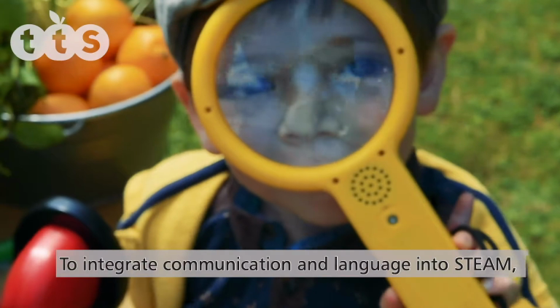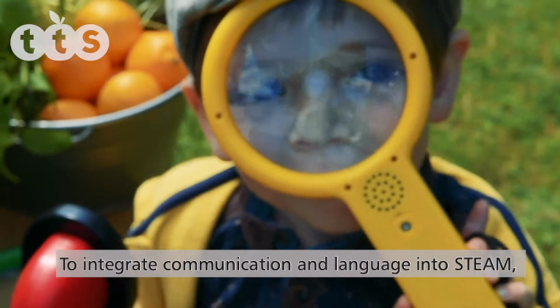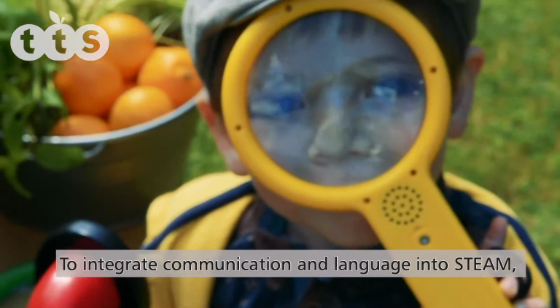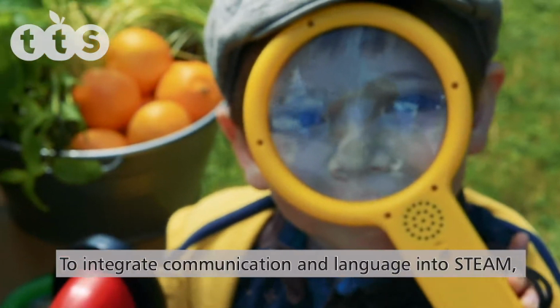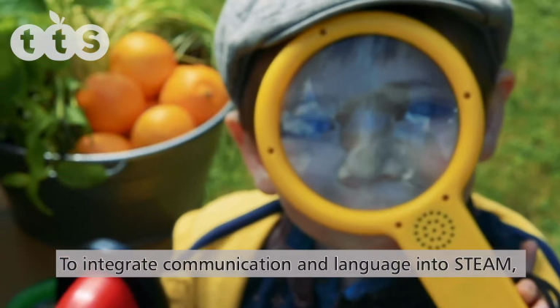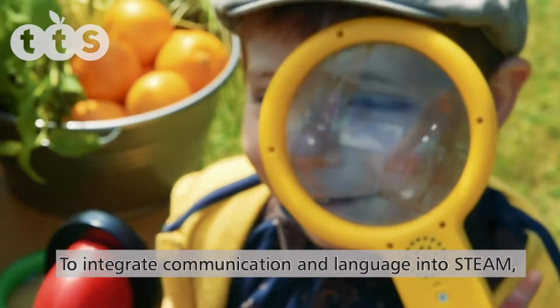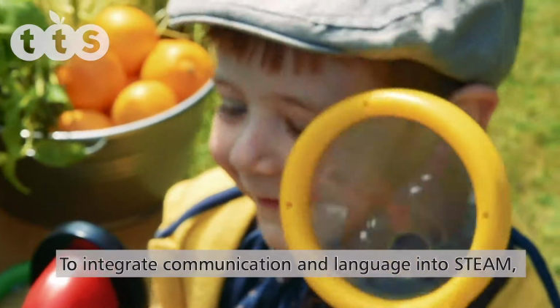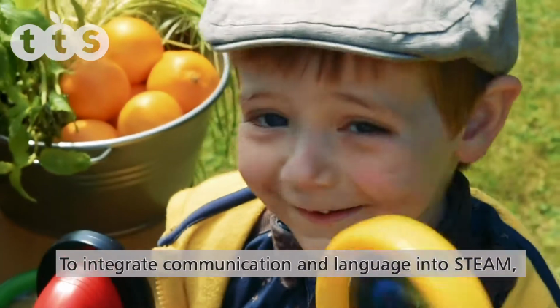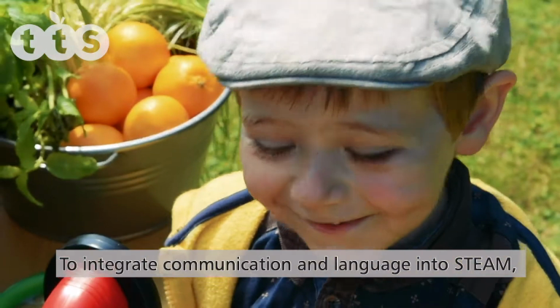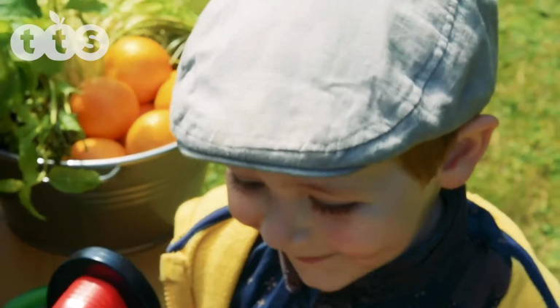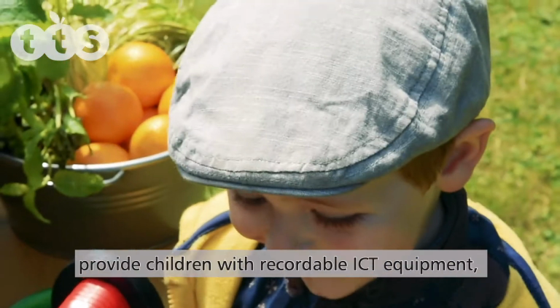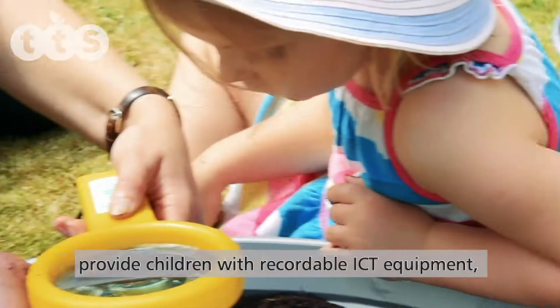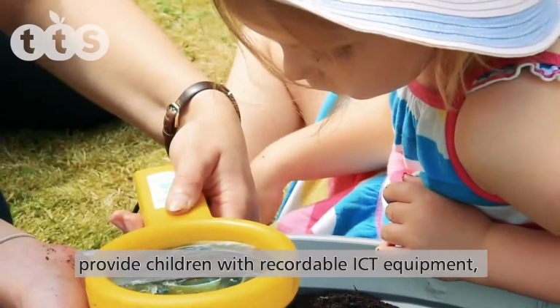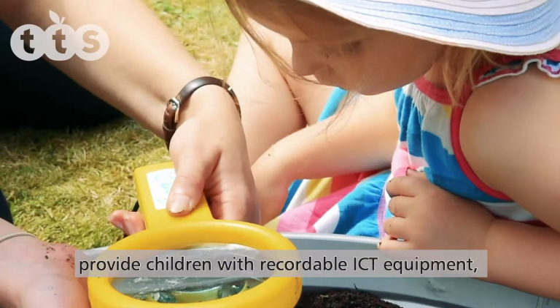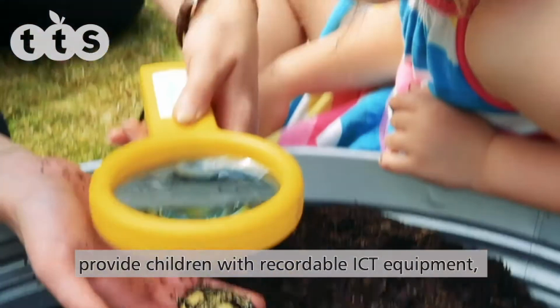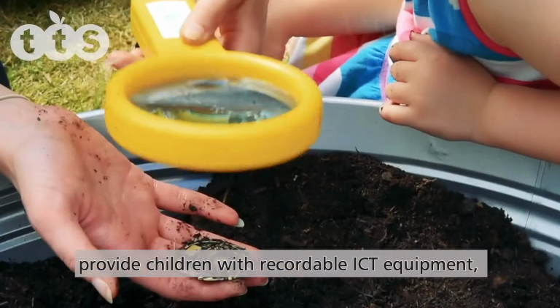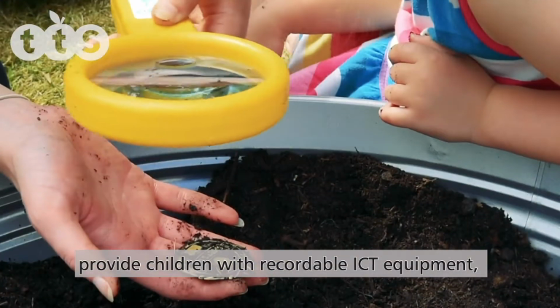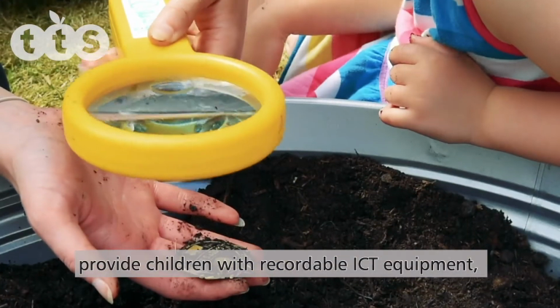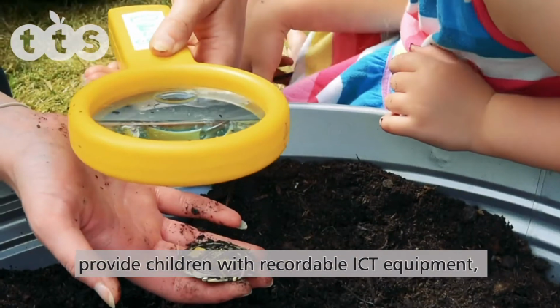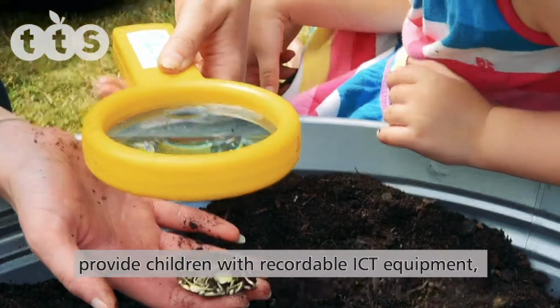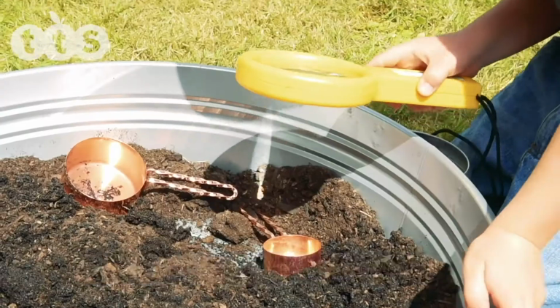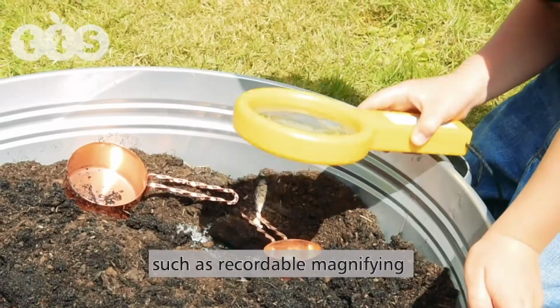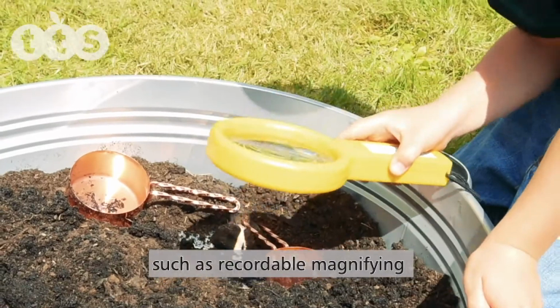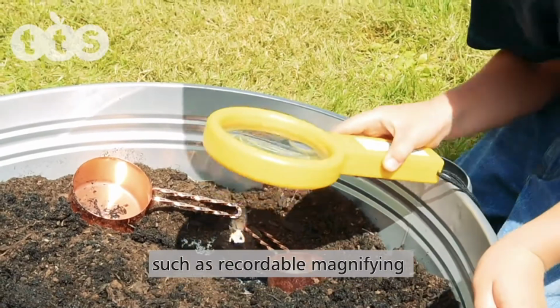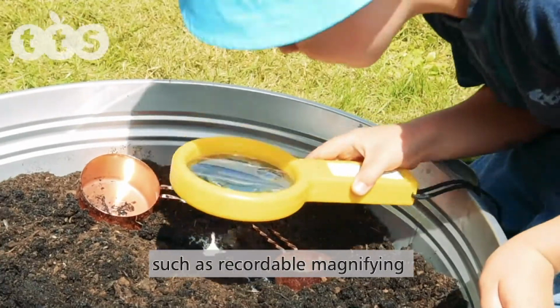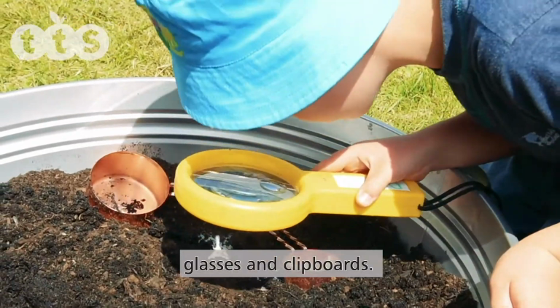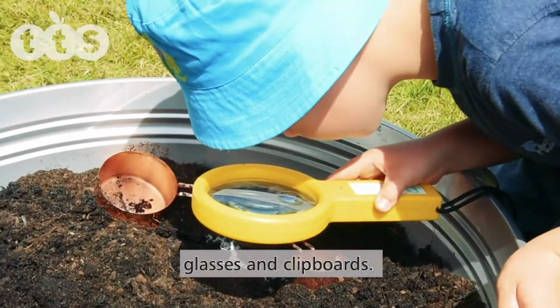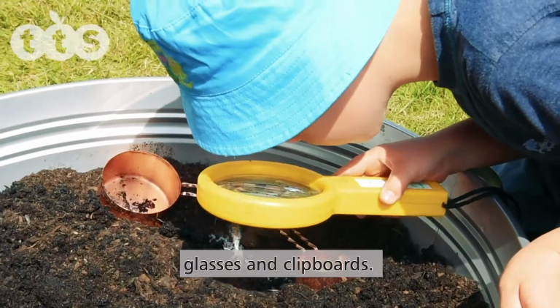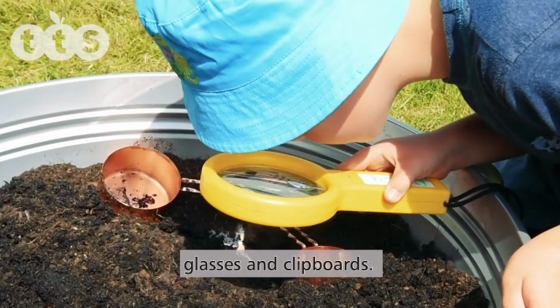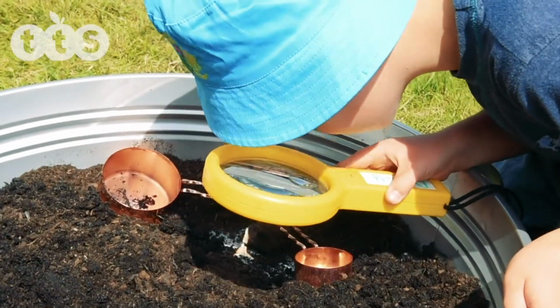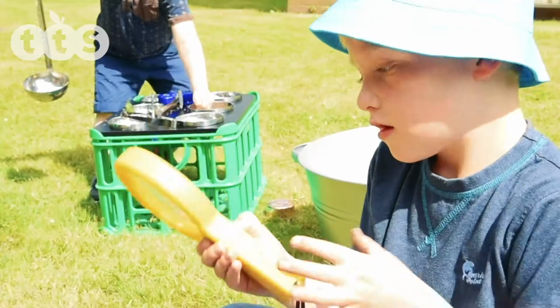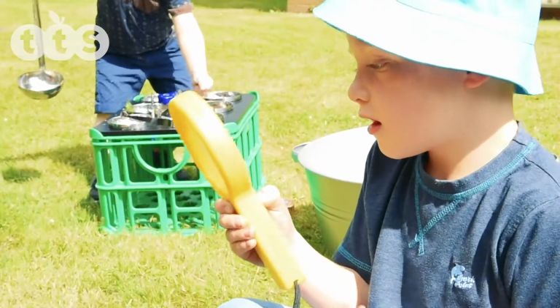To integrate communication and language into STEAM, provide children with recordable ICT equipment such as recordable magnifying glasses and clipboards.